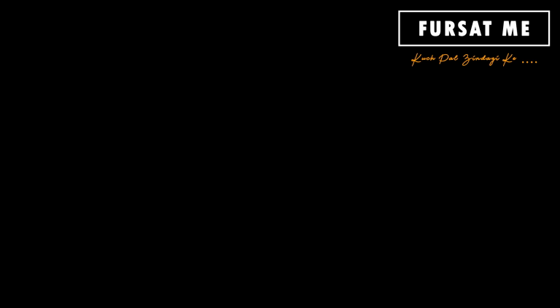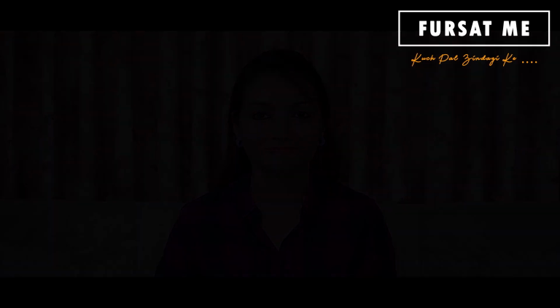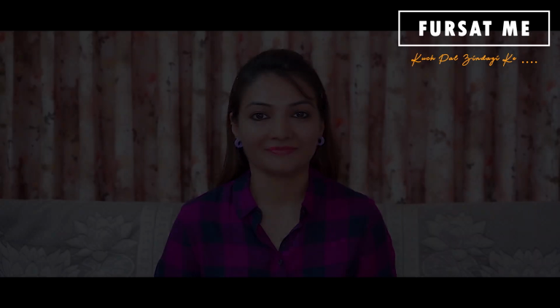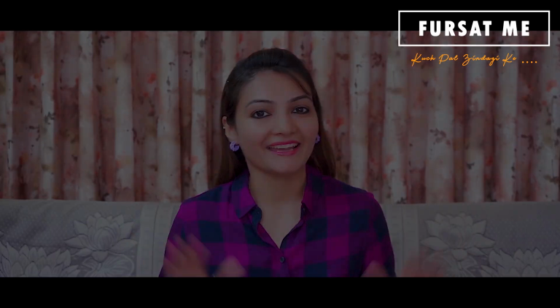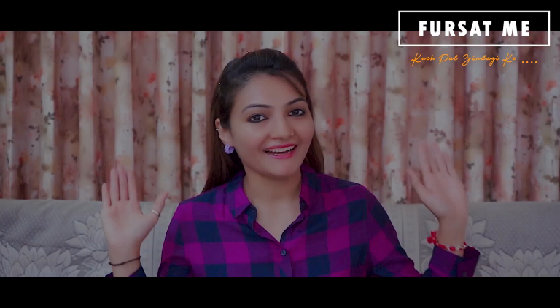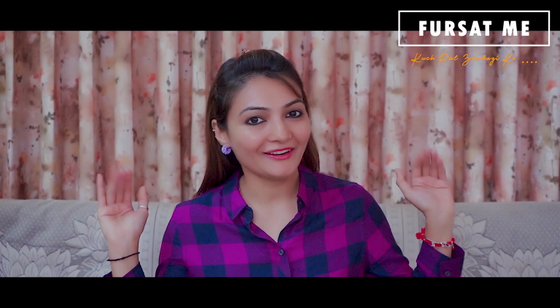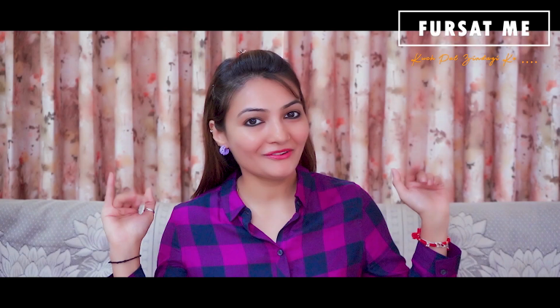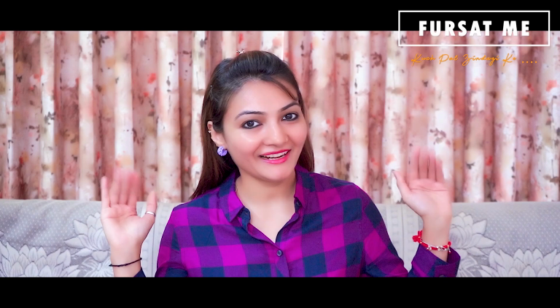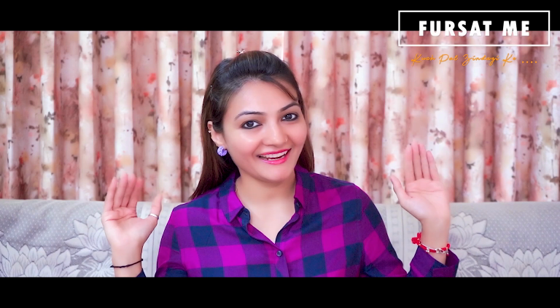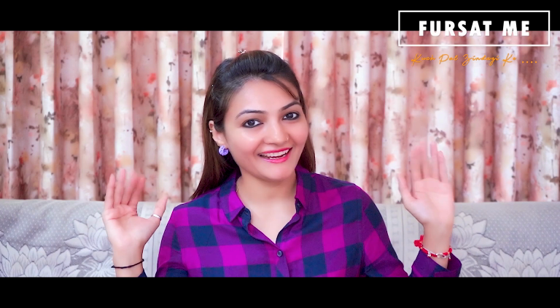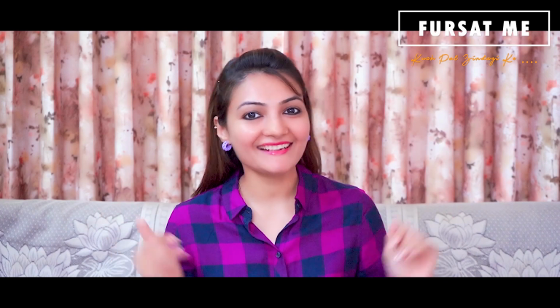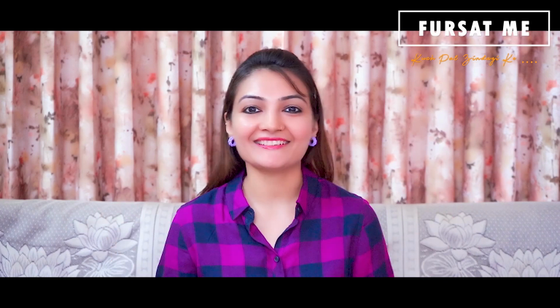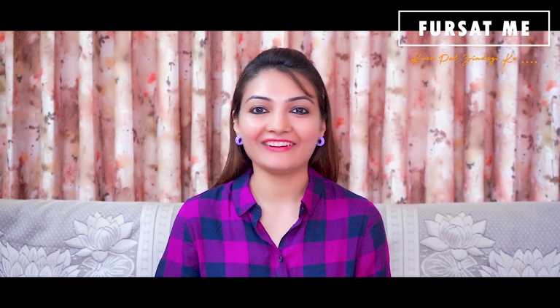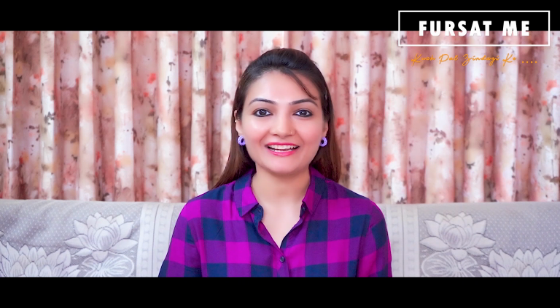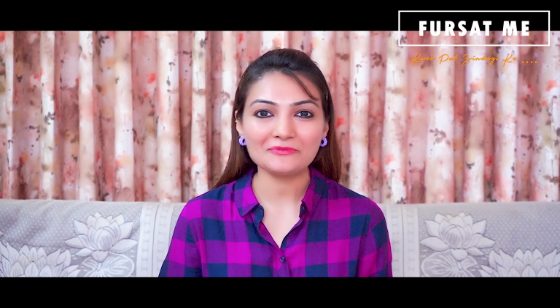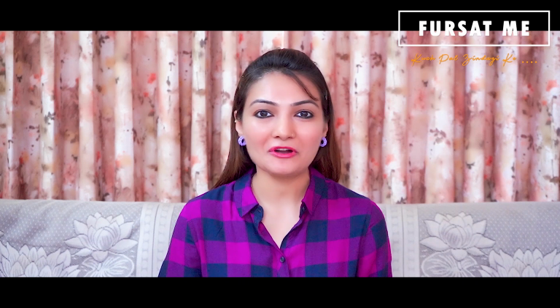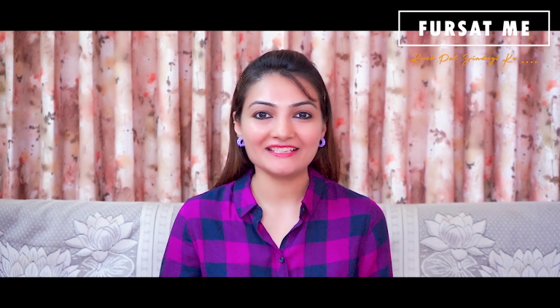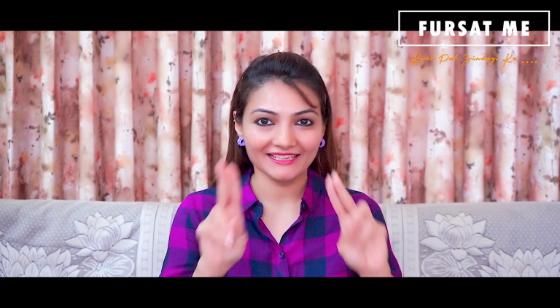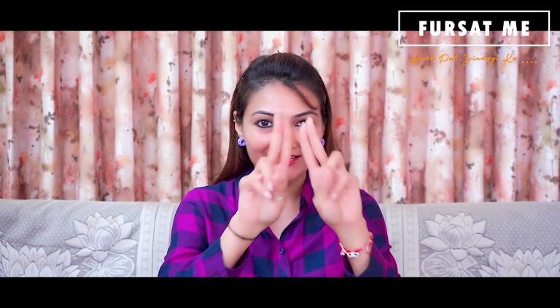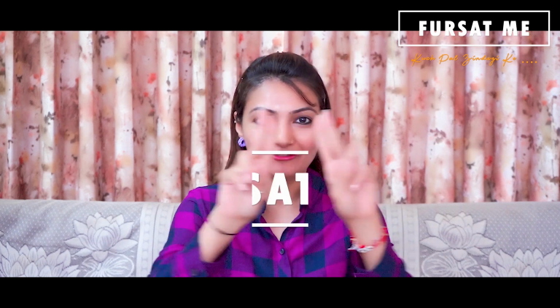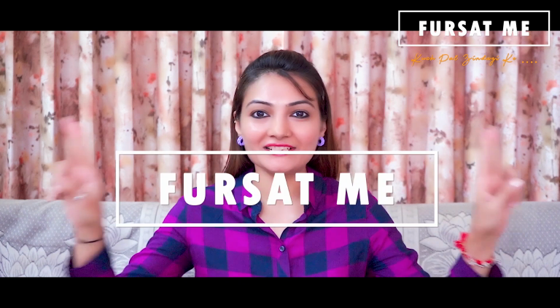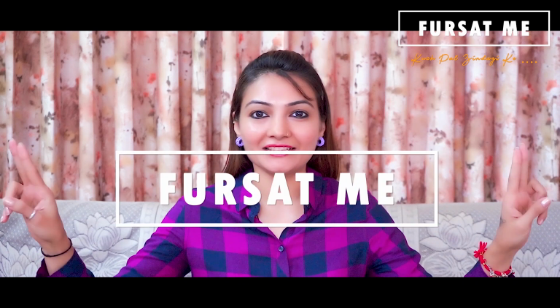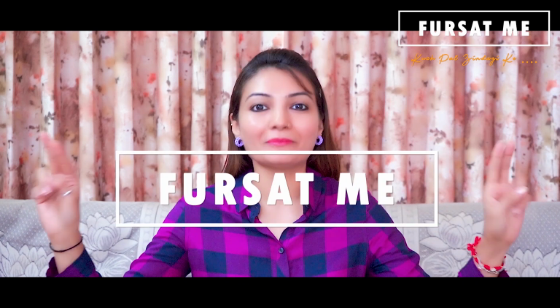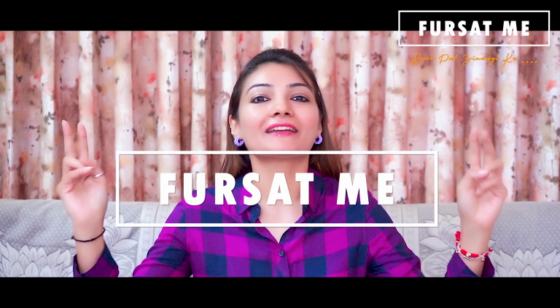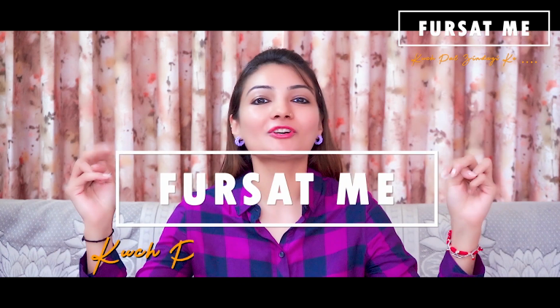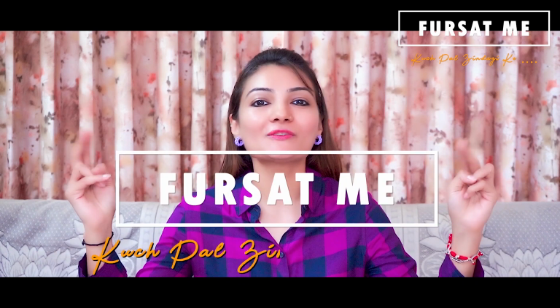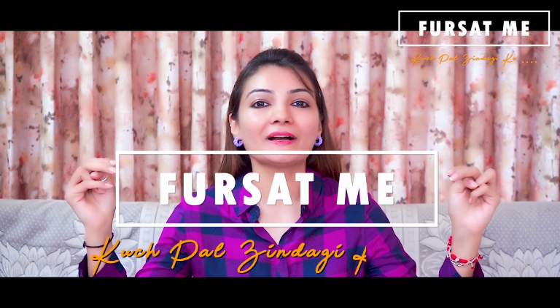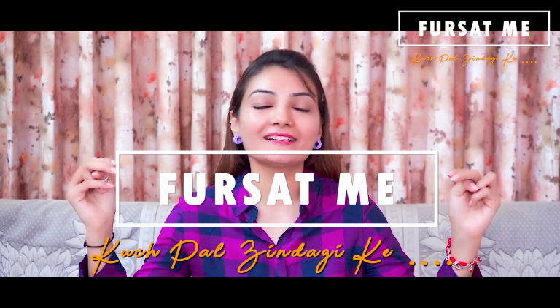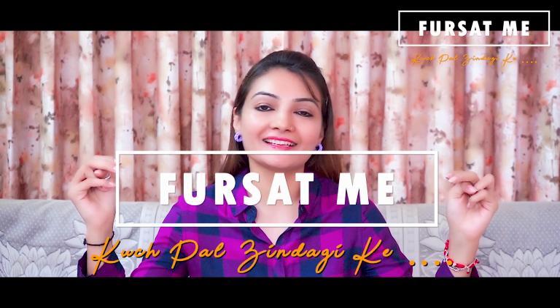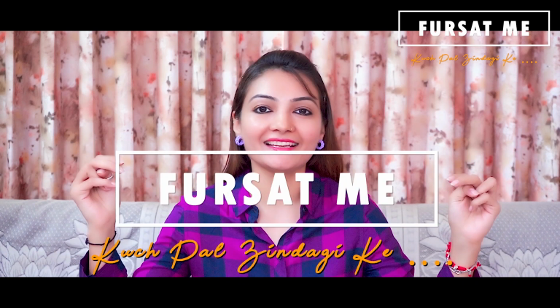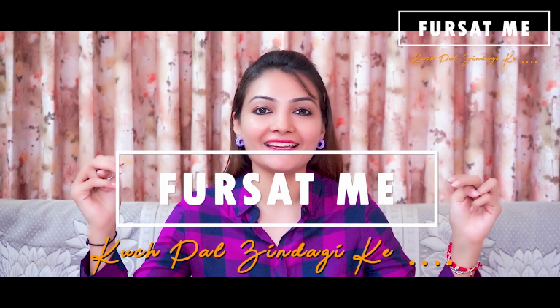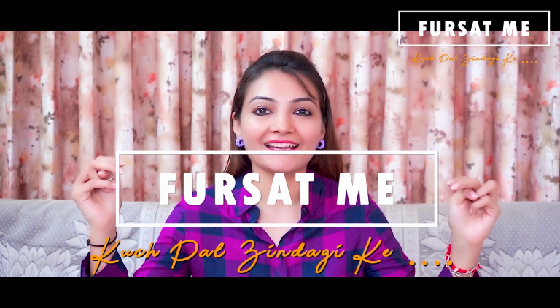Hello friends! Welcome to our channel 4SATME! Kuch pal zindagi ke!